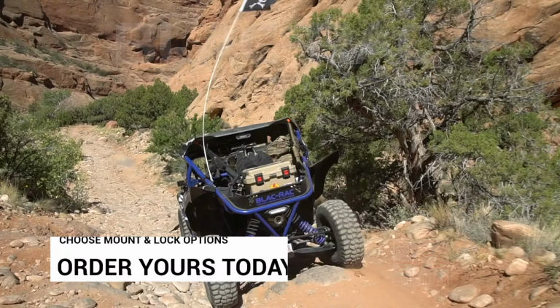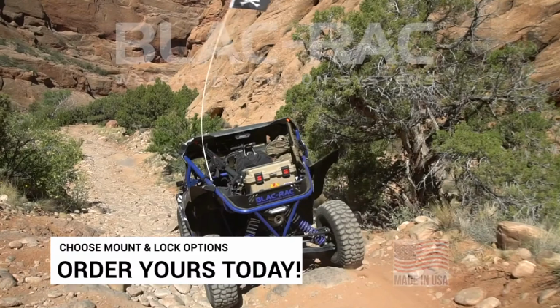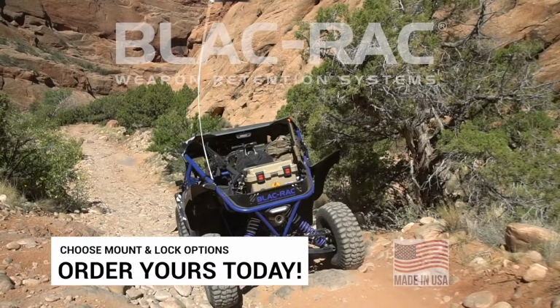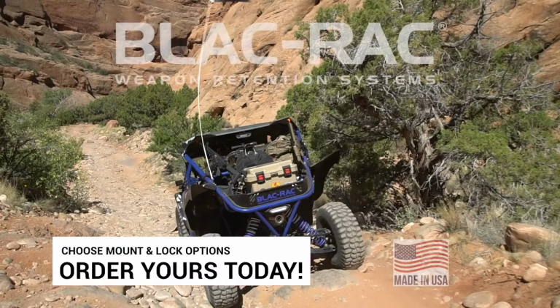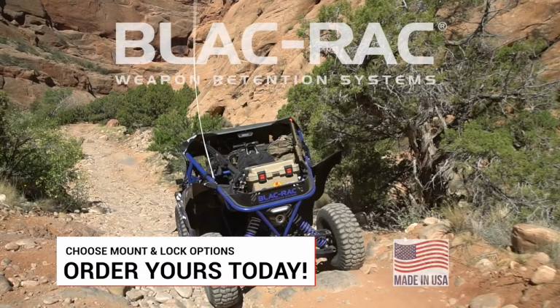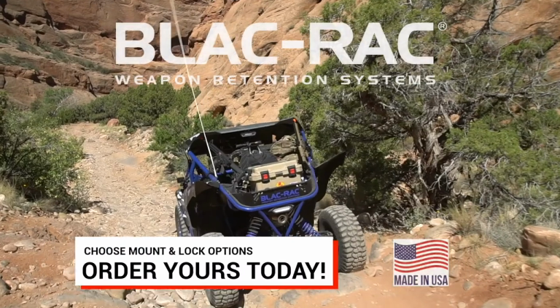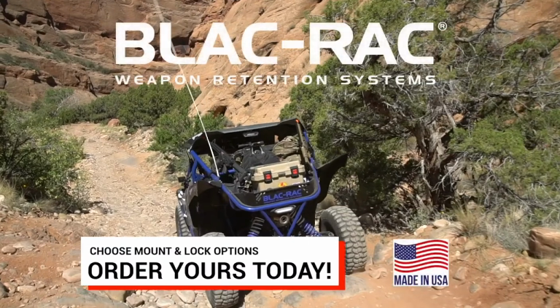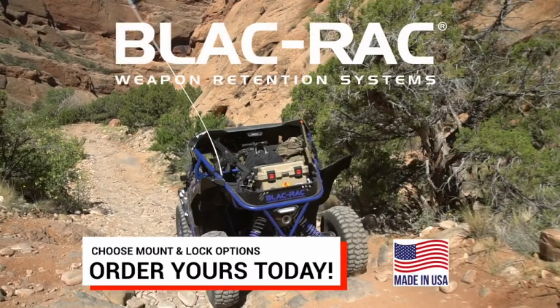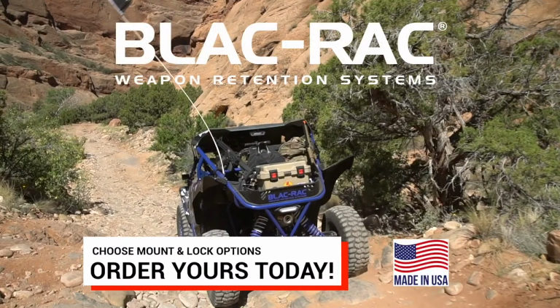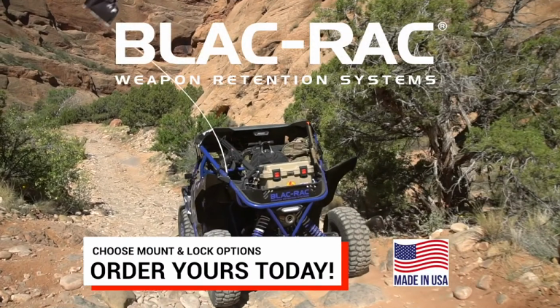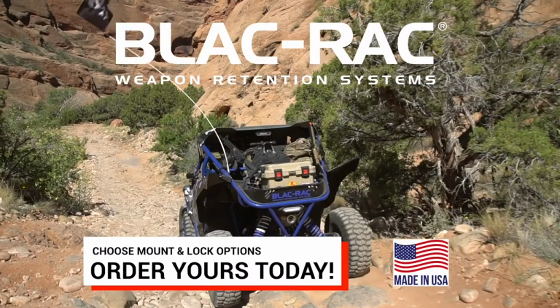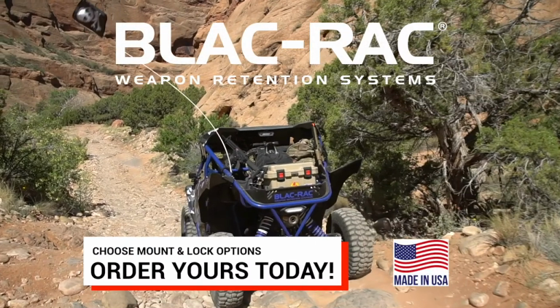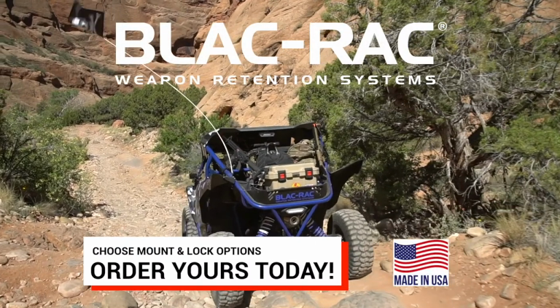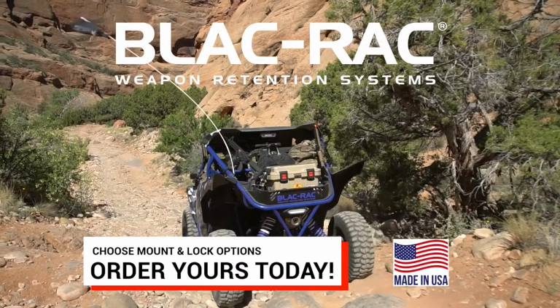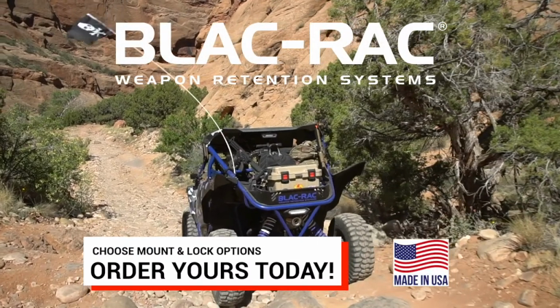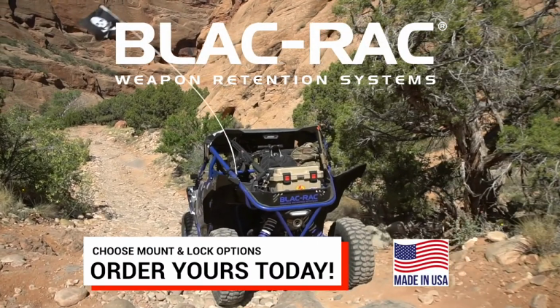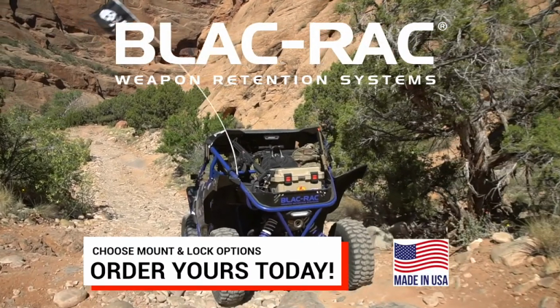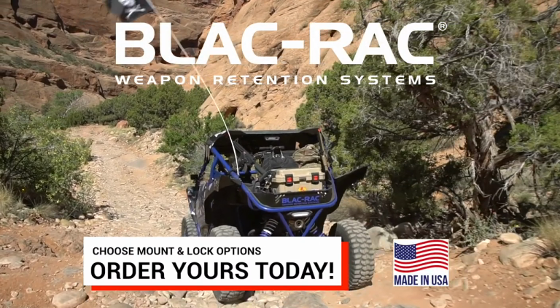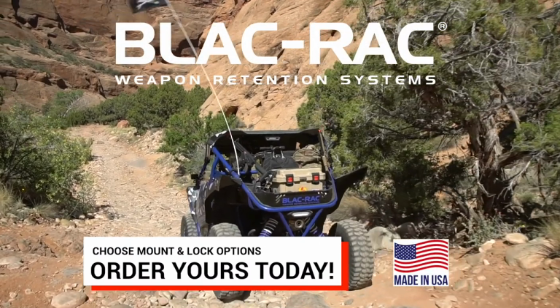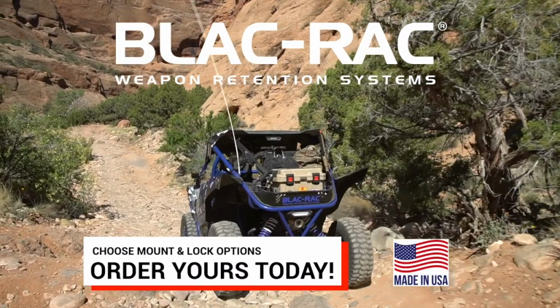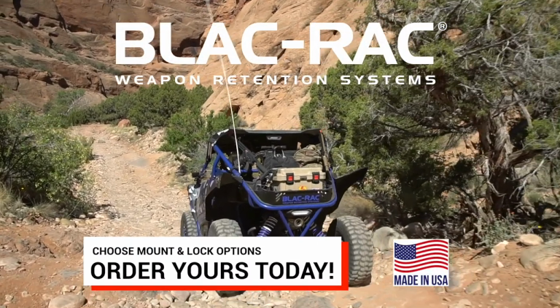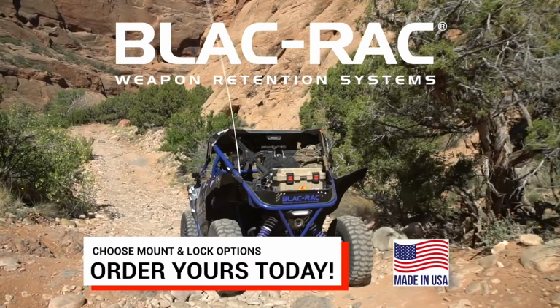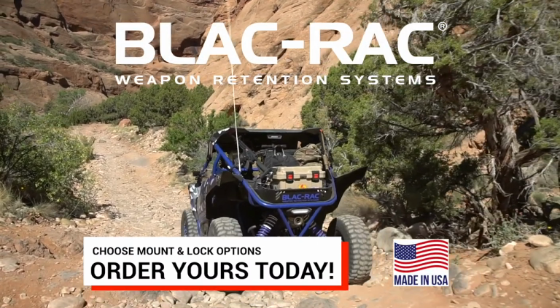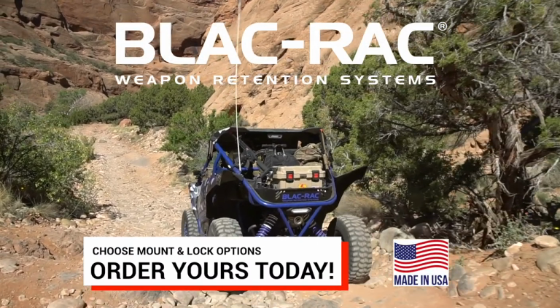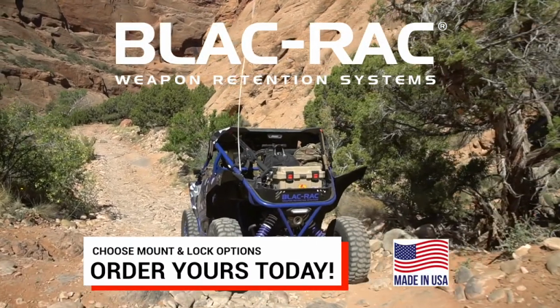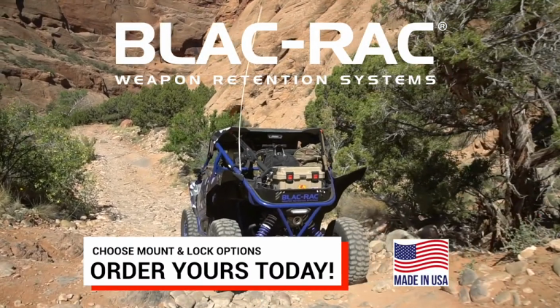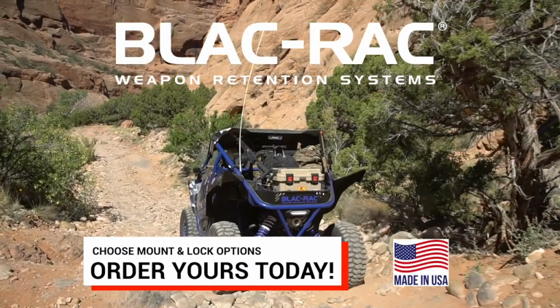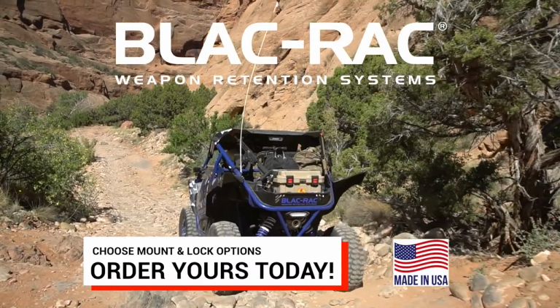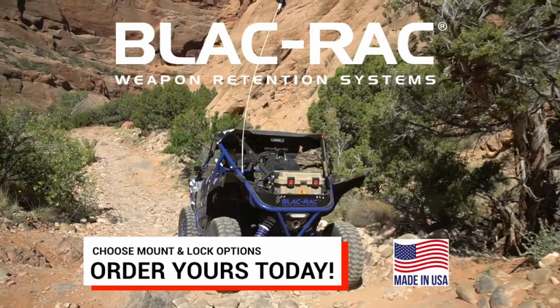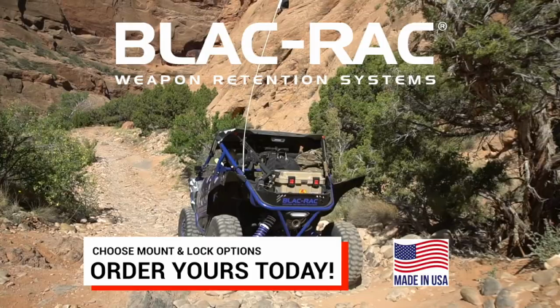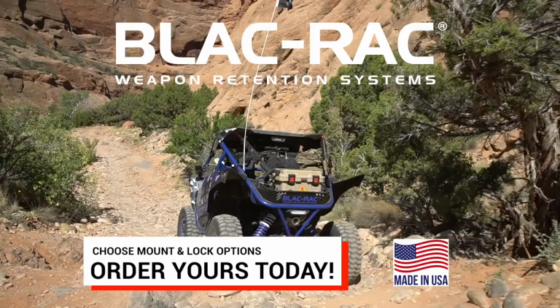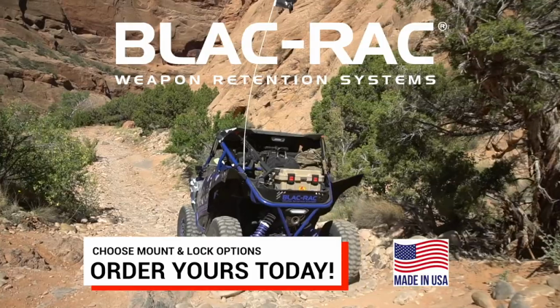Order yours today. Just choose your BlackRack 1070 model and your choice of mounting options.